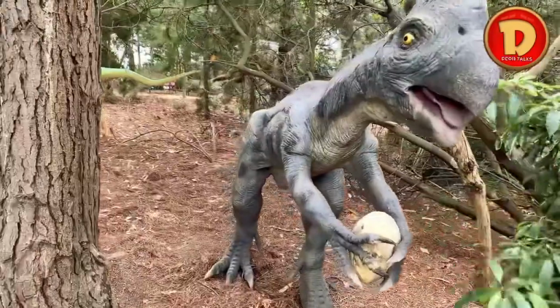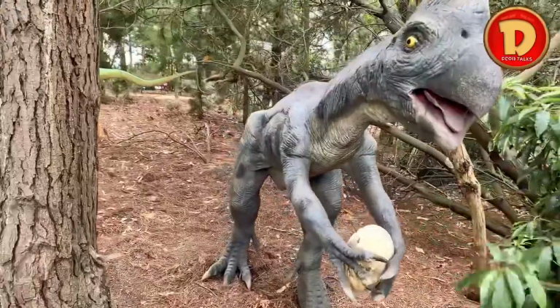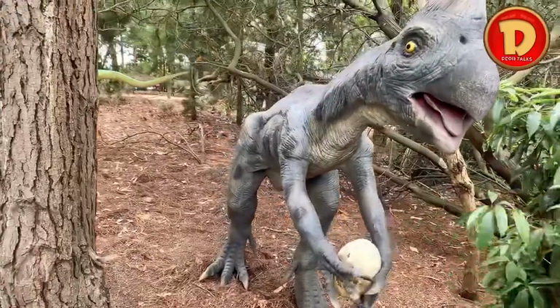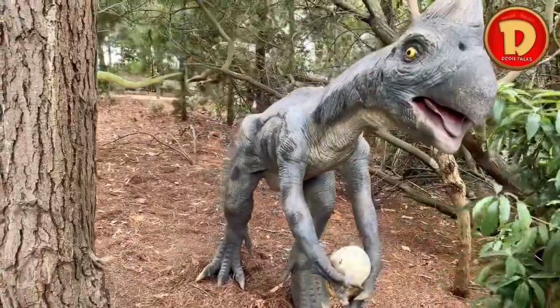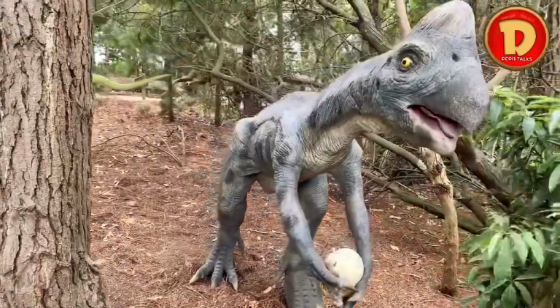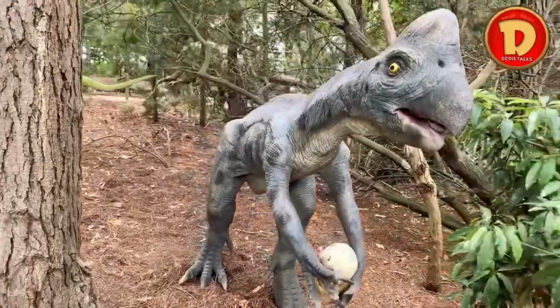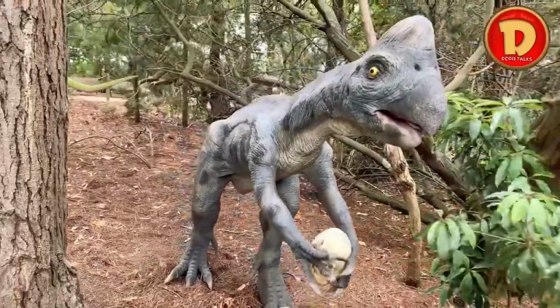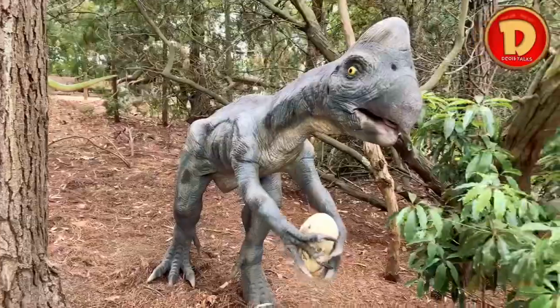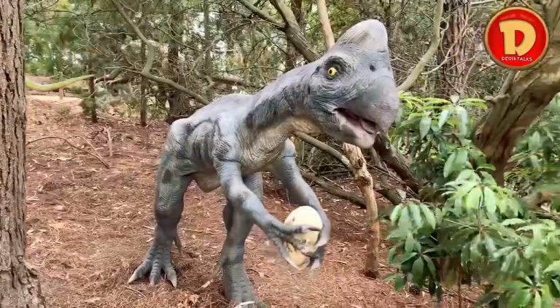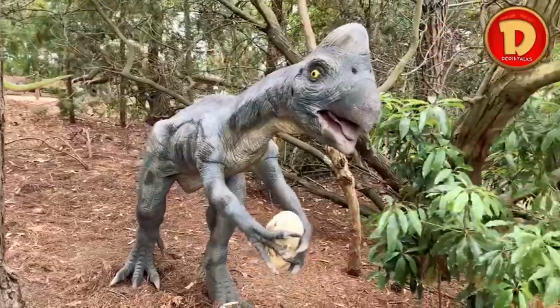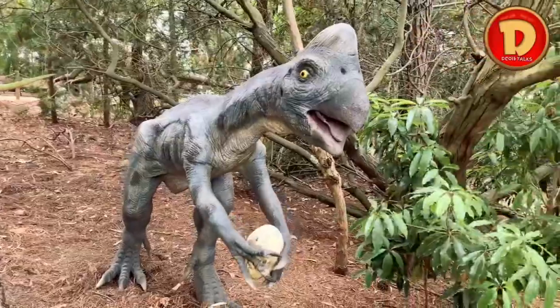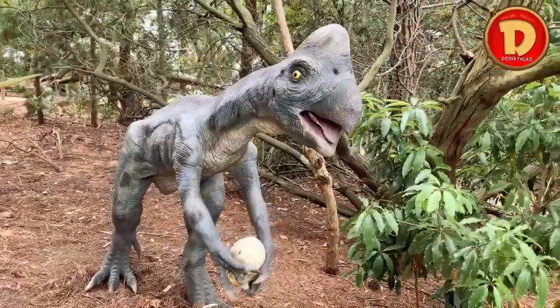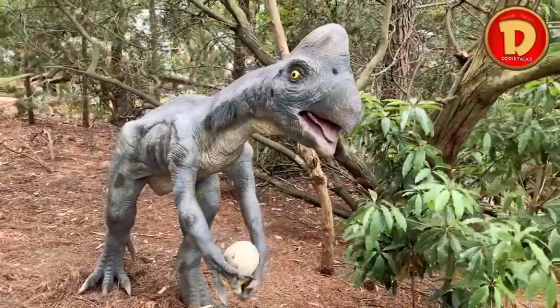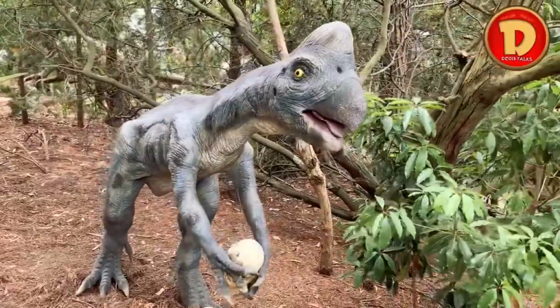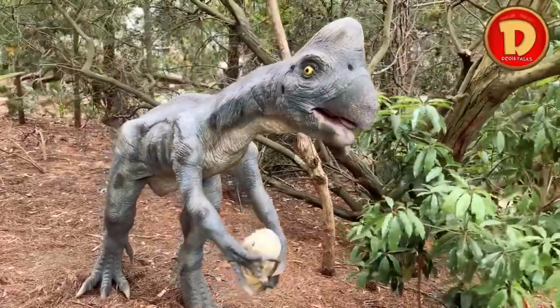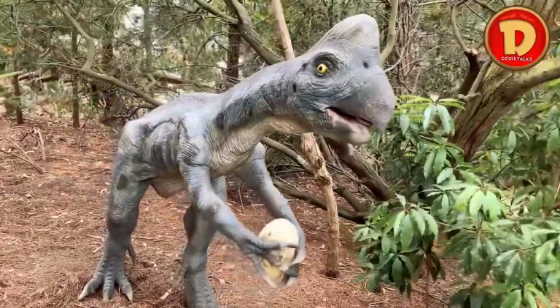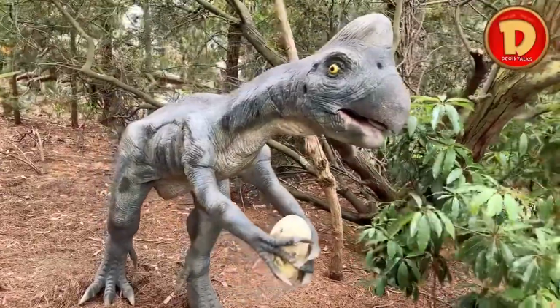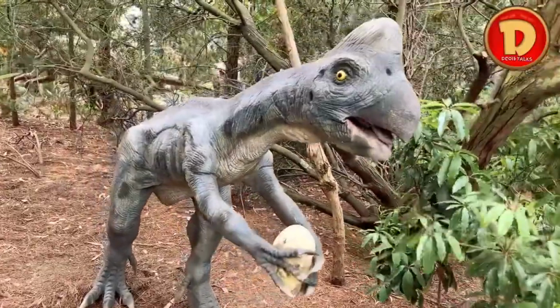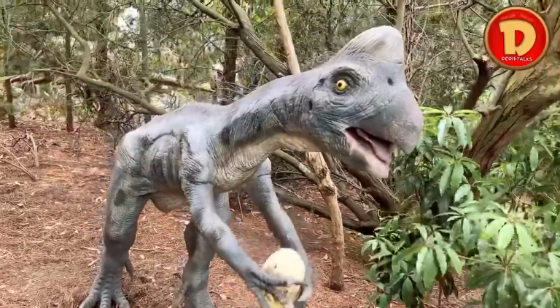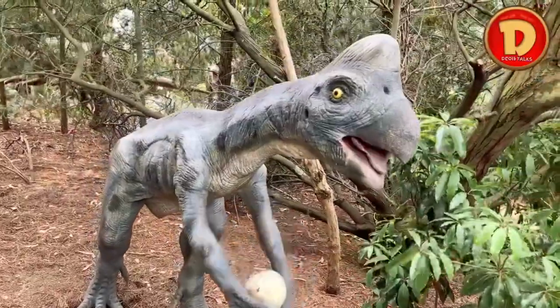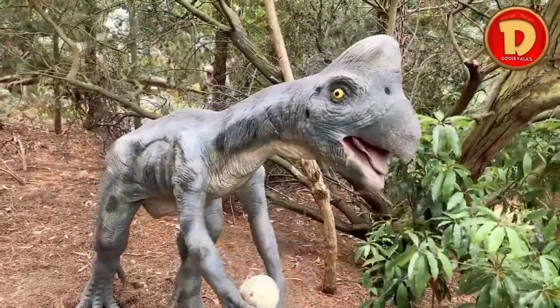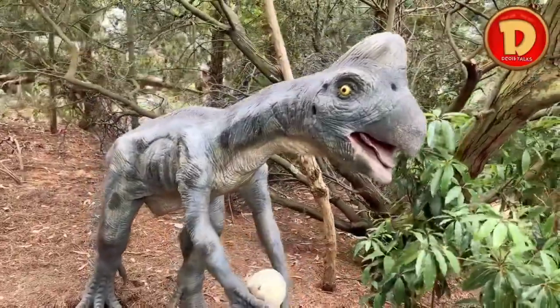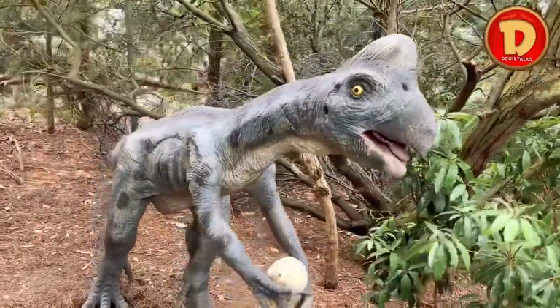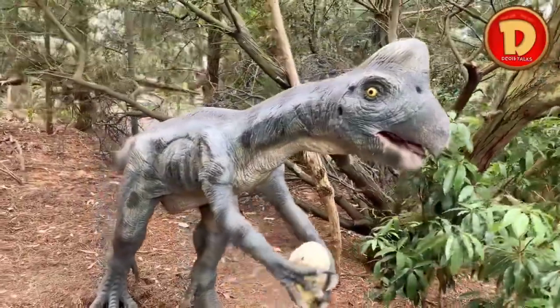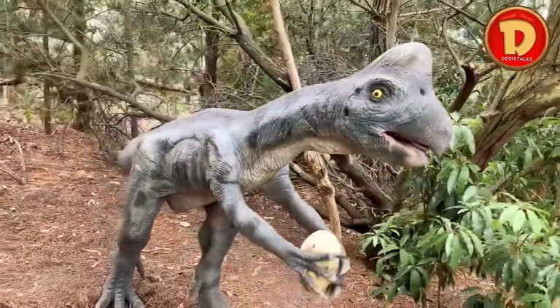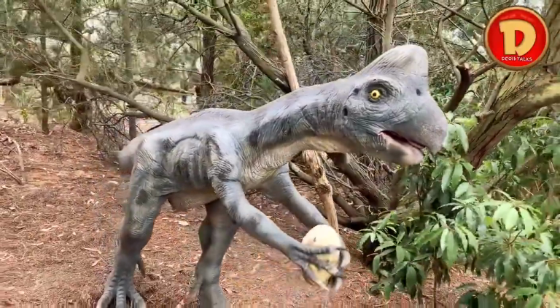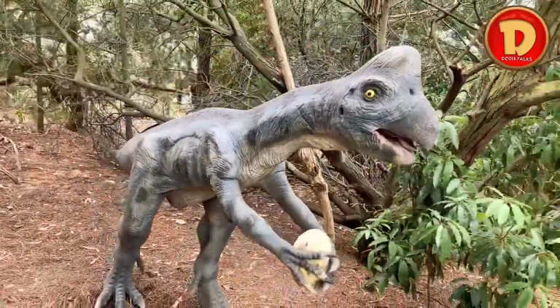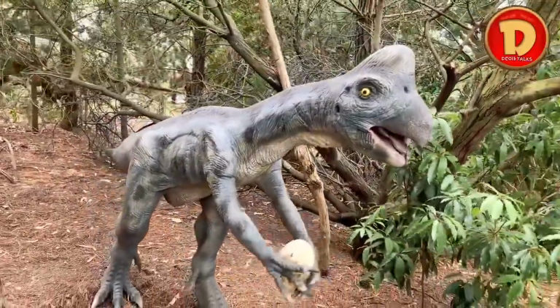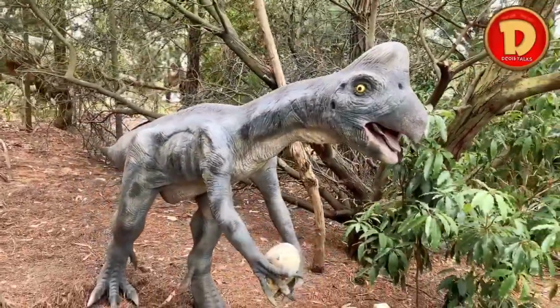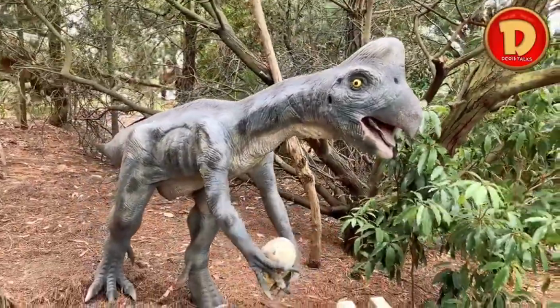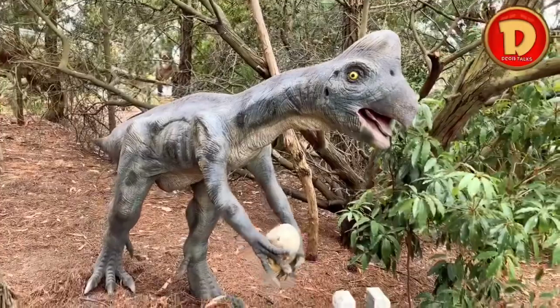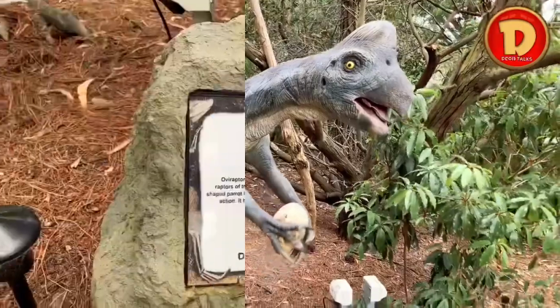This is an oviraptor. It steals eggs and eats them. And also it's a carnivore that eats meat.